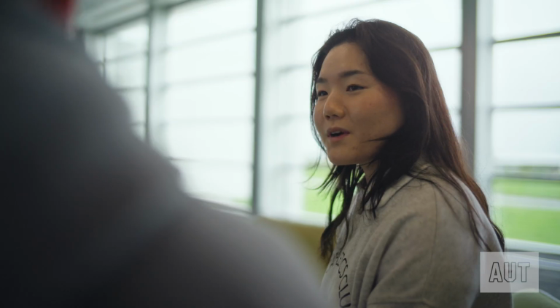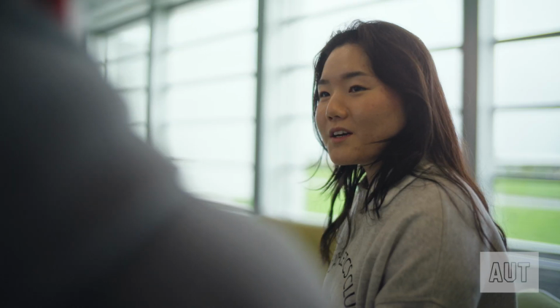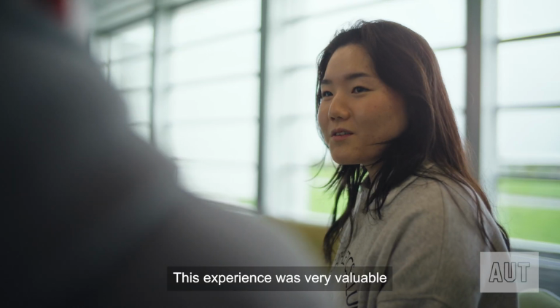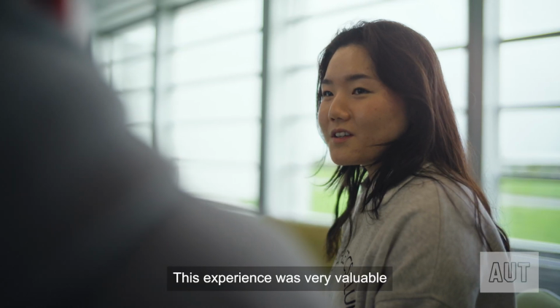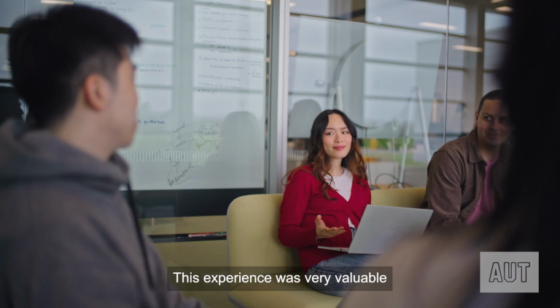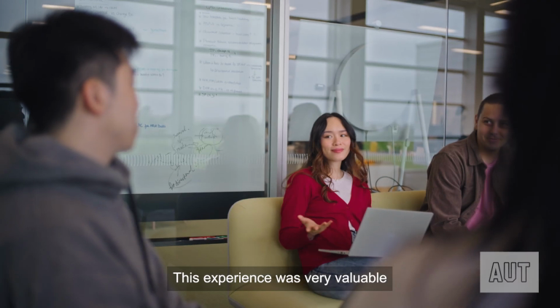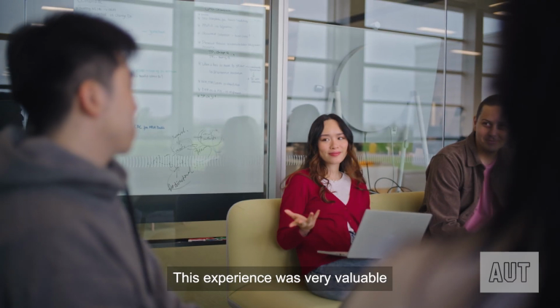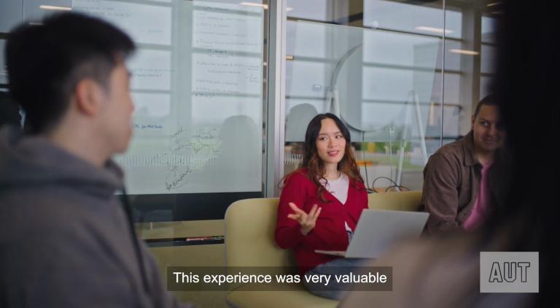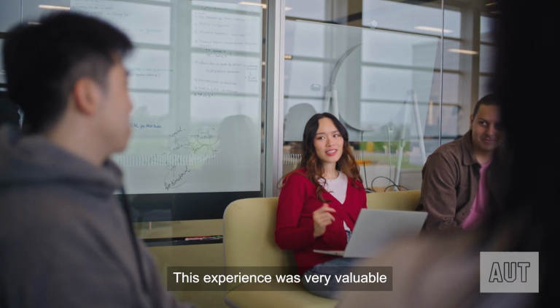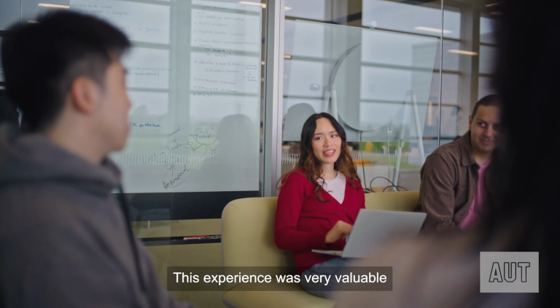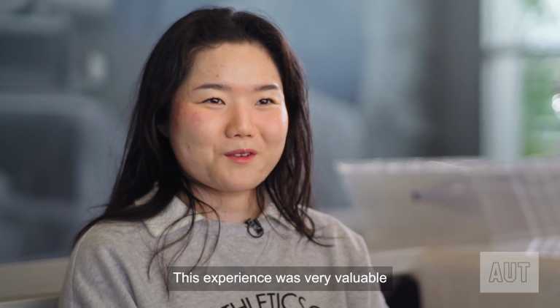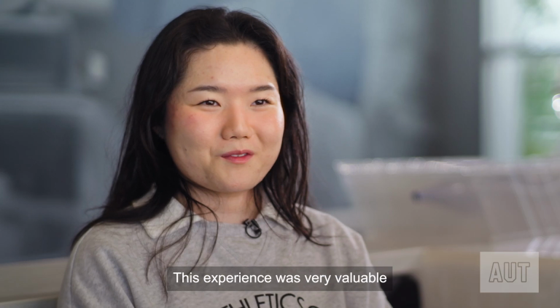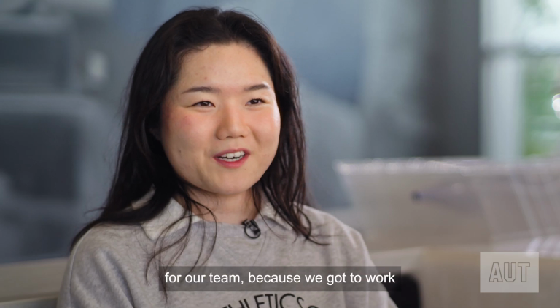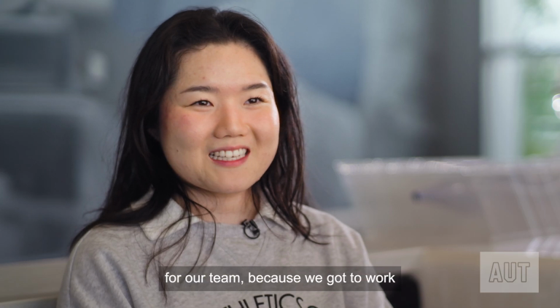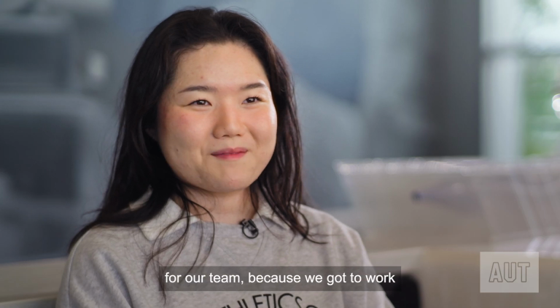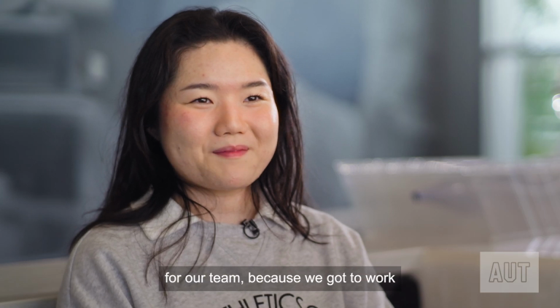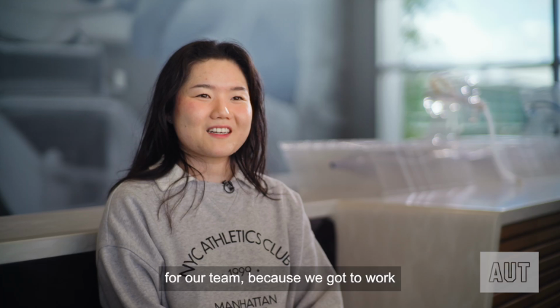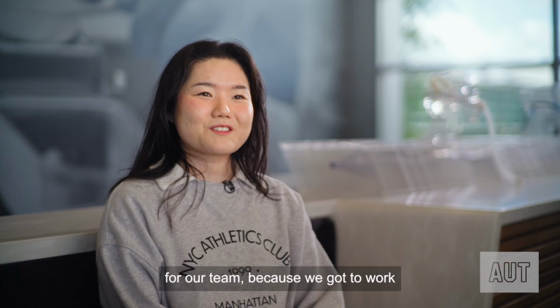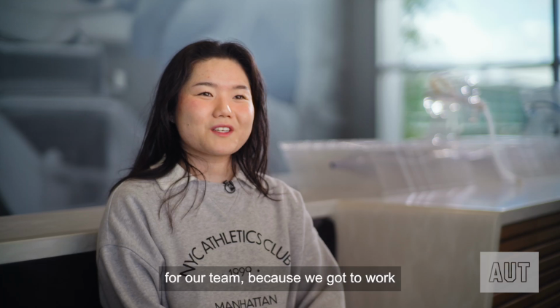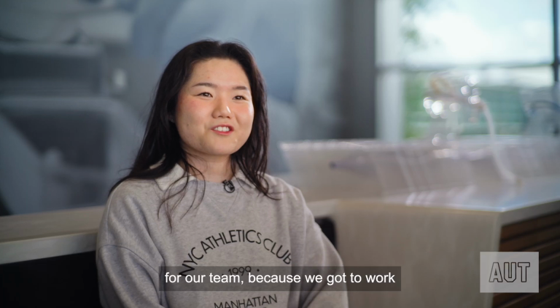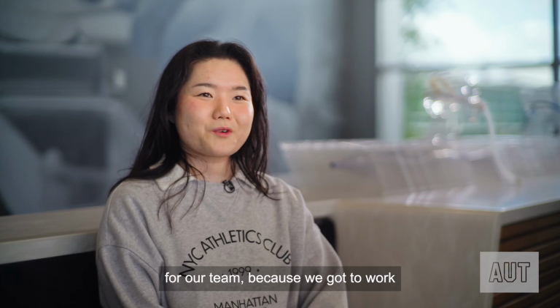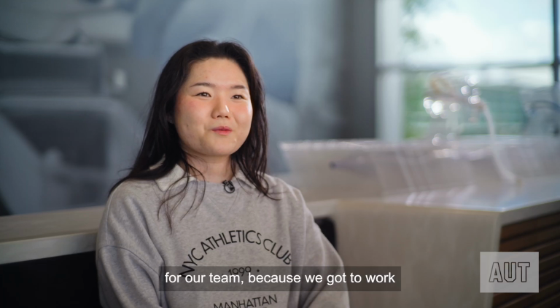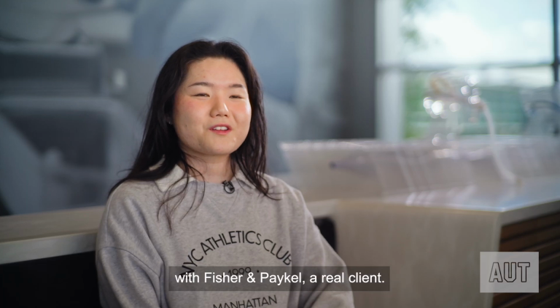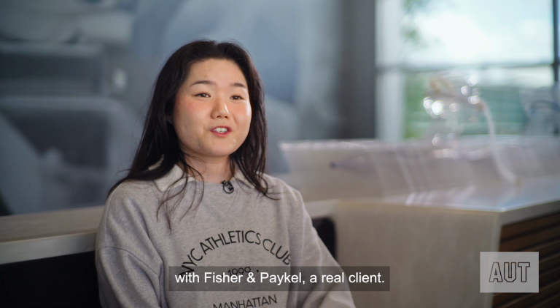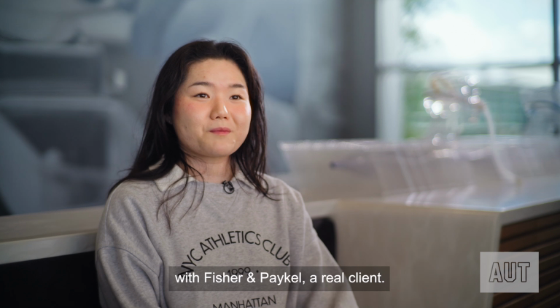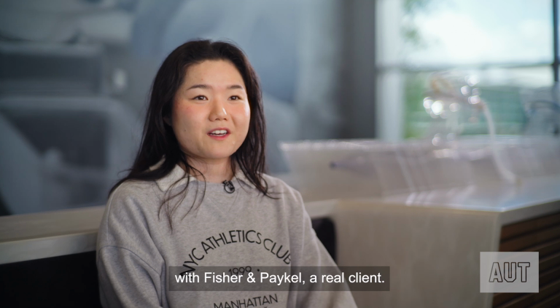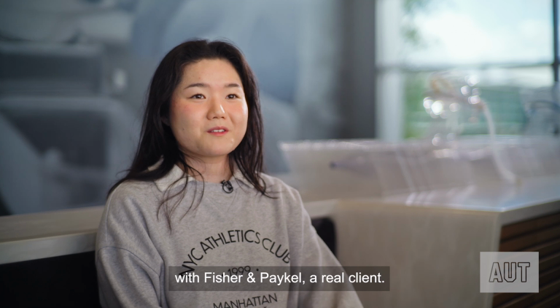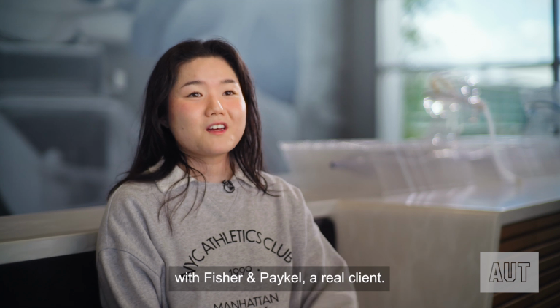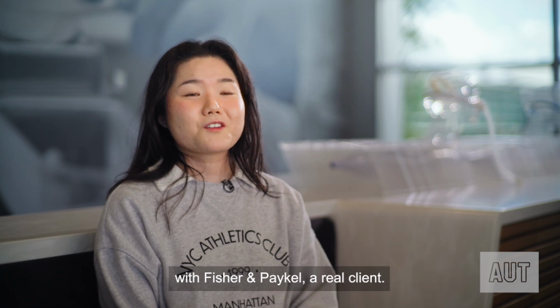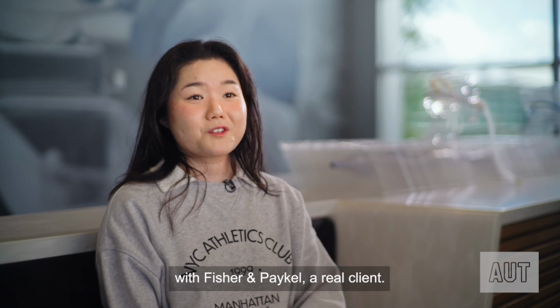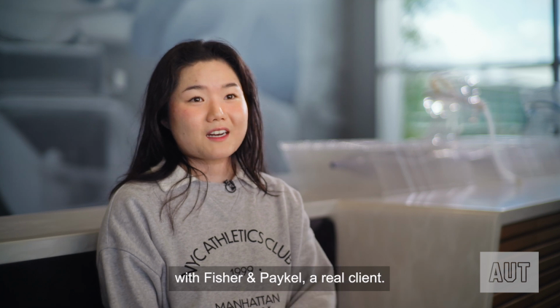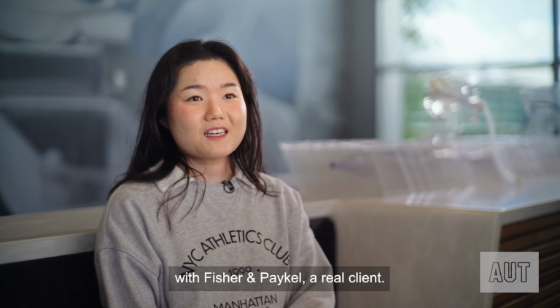This experience was very valuable for our team because we got to work with Fisher & Paiko, the real client.